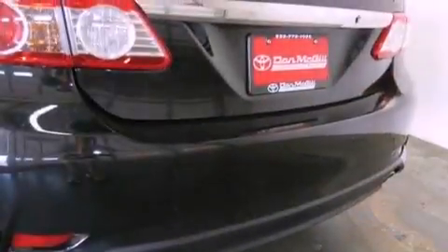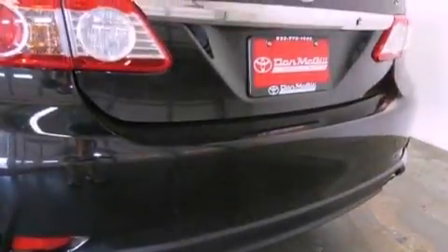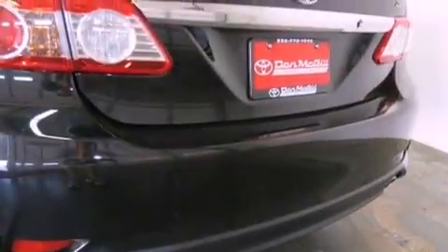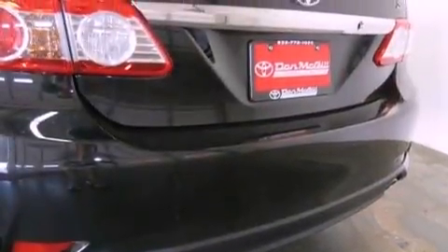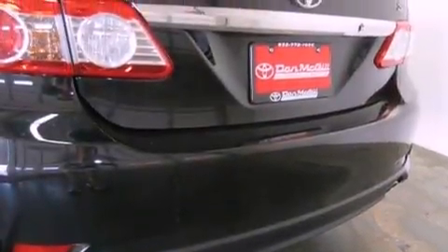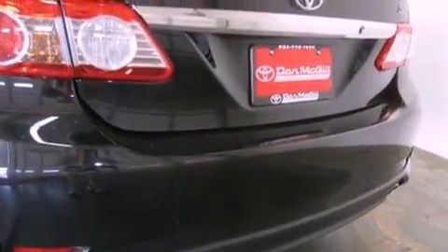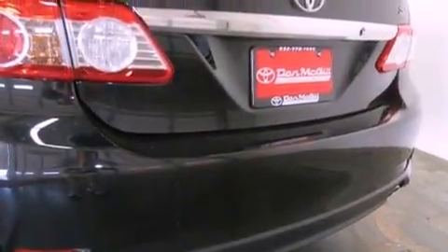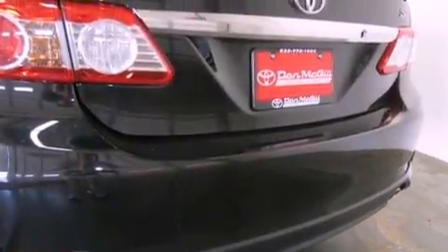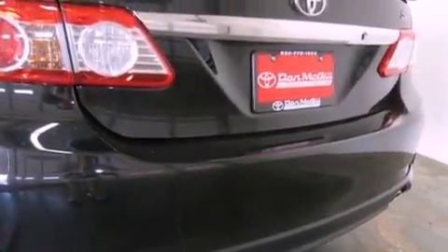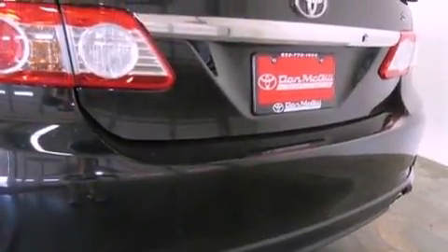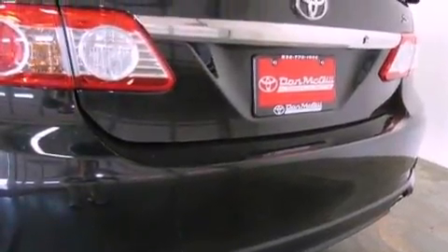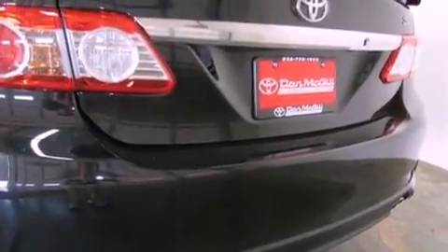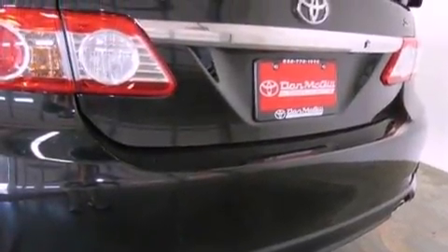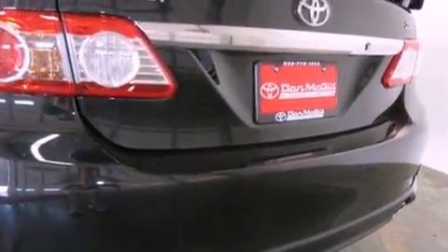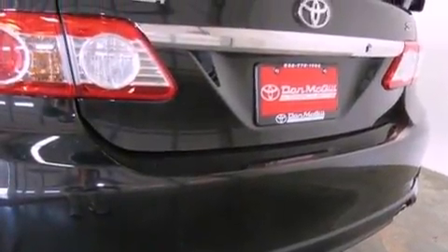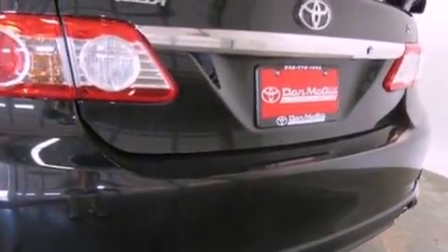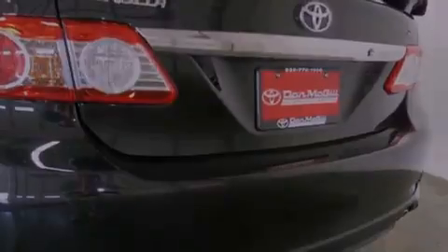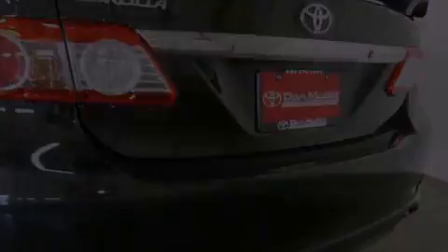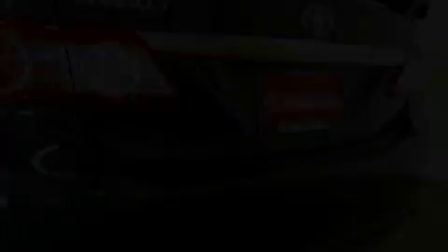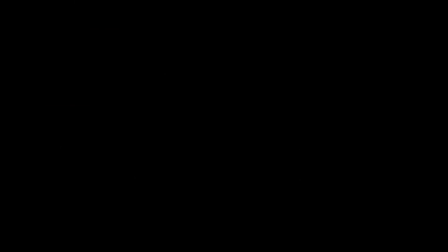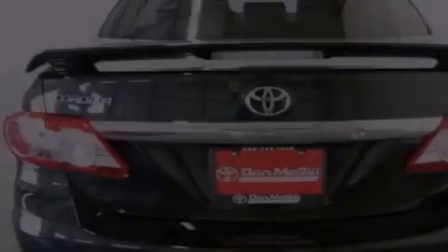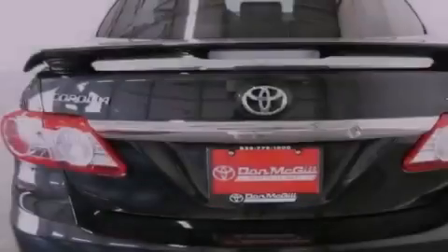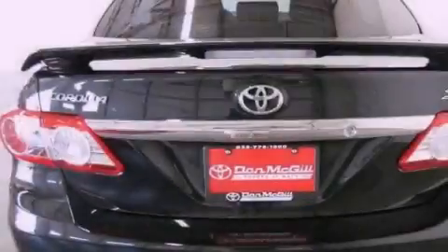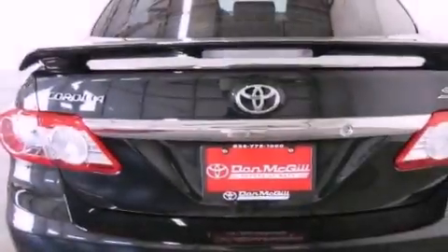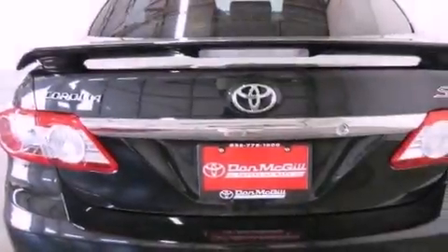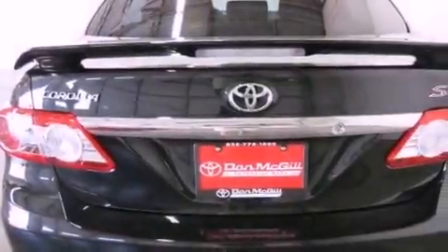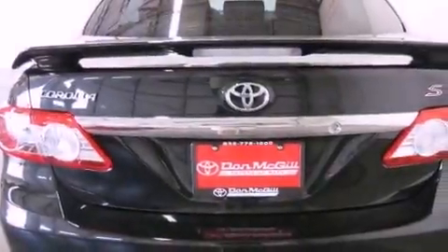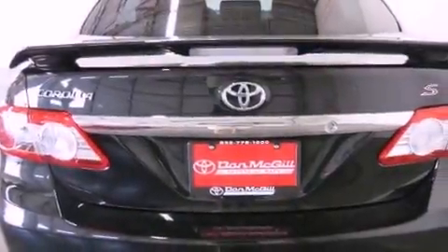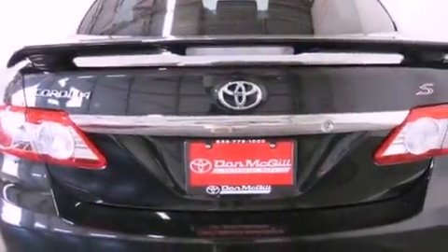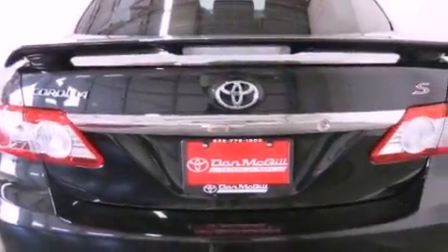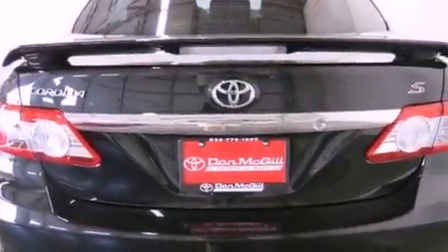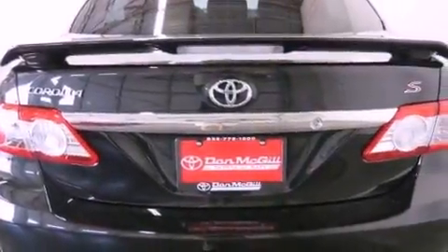Air conditioning, cruise control, full power accessories, an engine immobilizer theft deterrent system, and fog lamps.